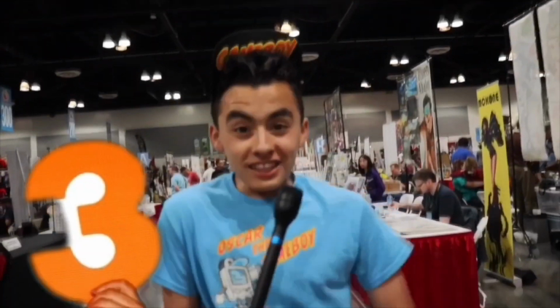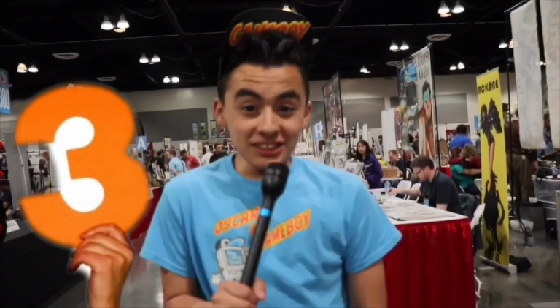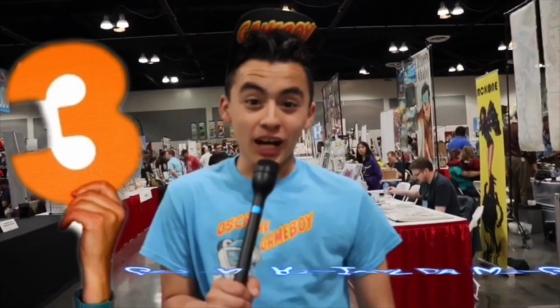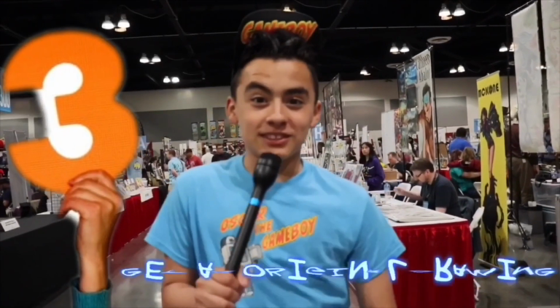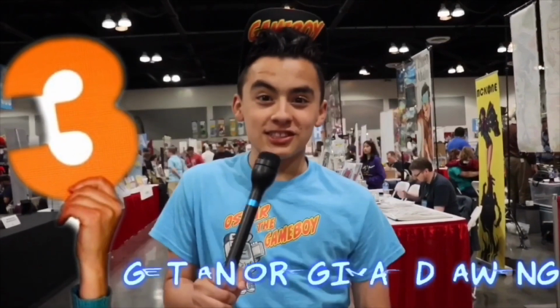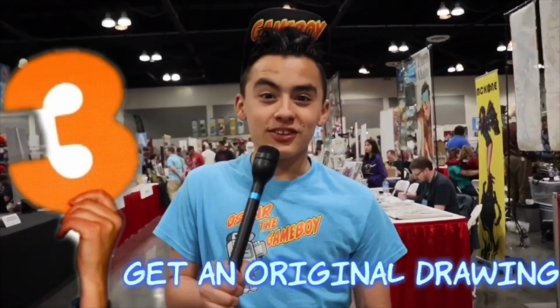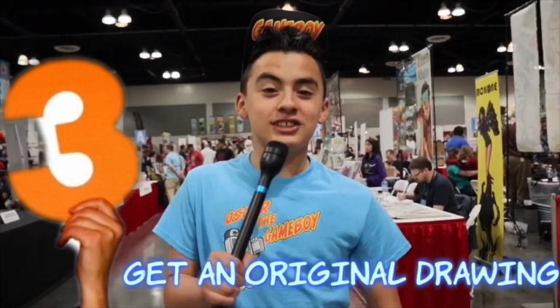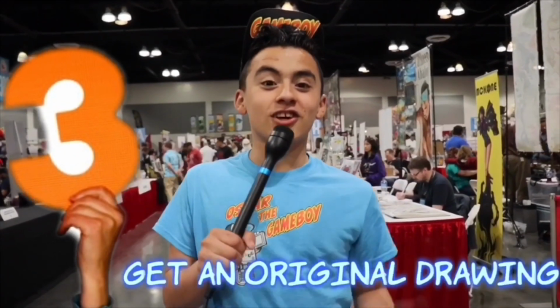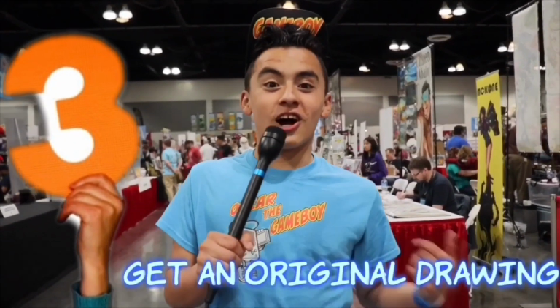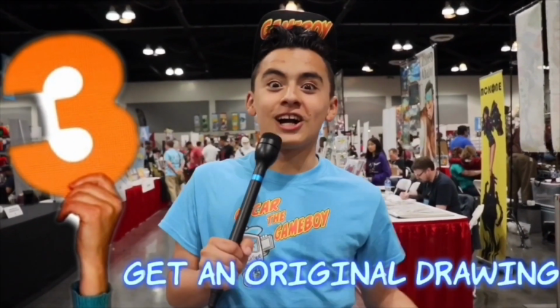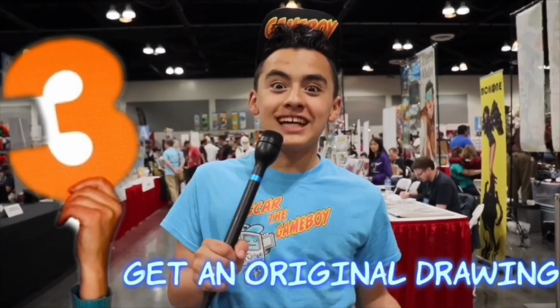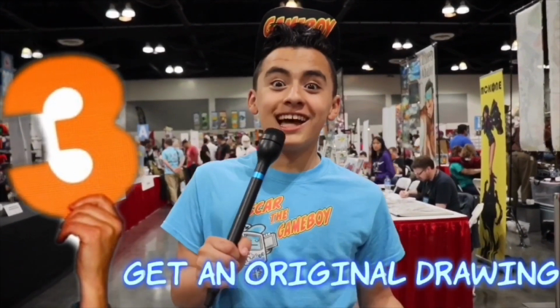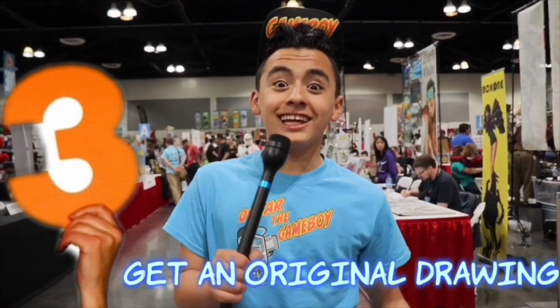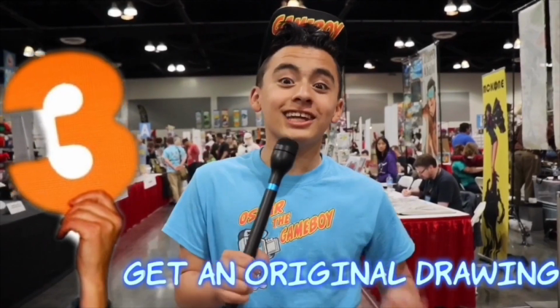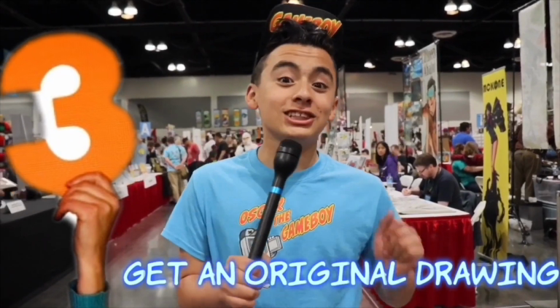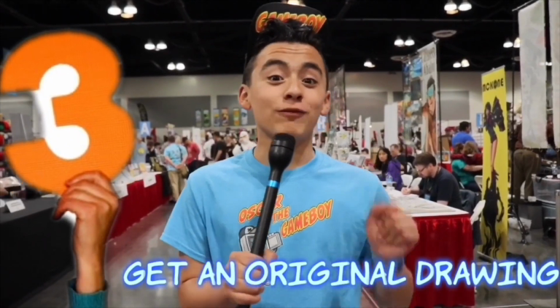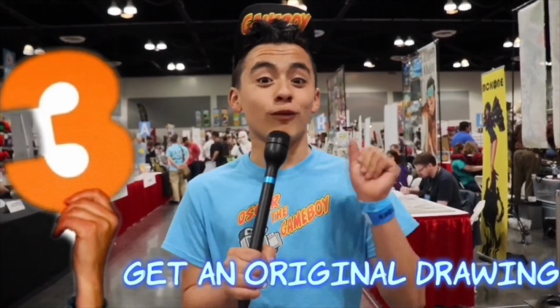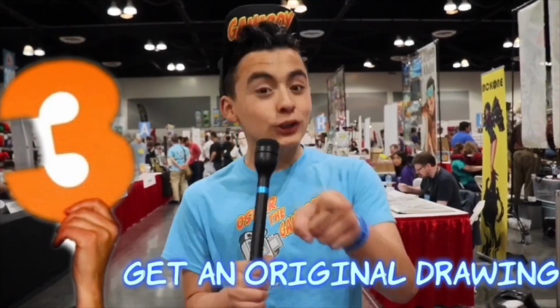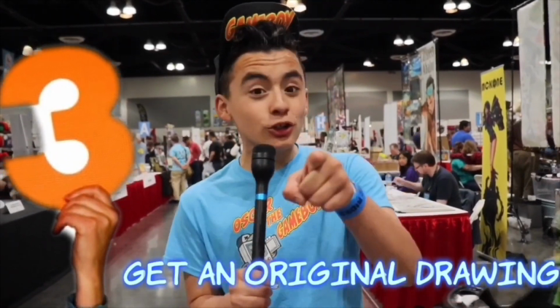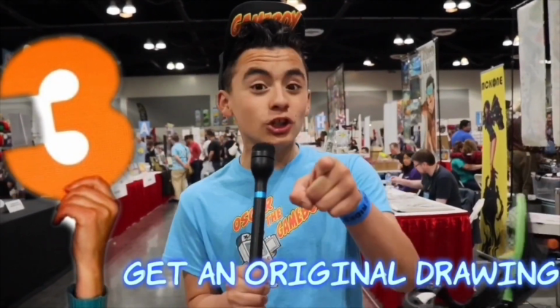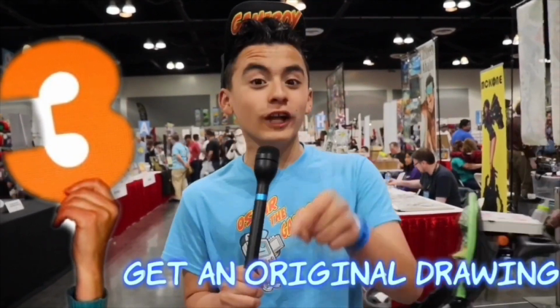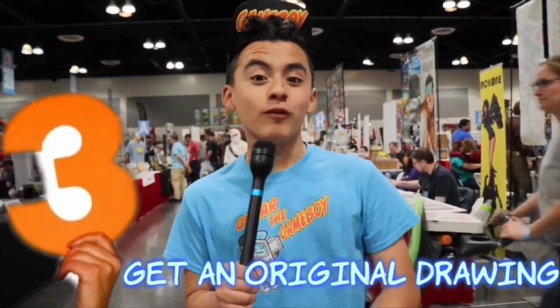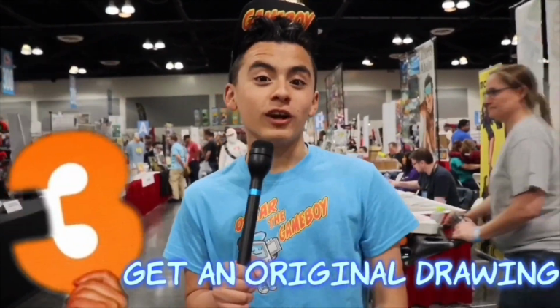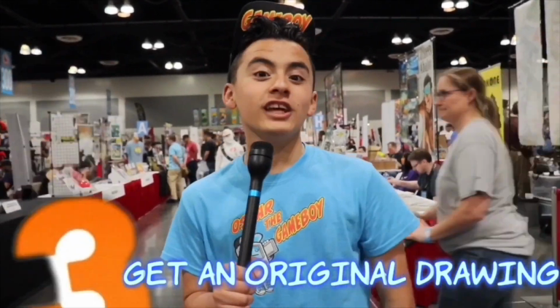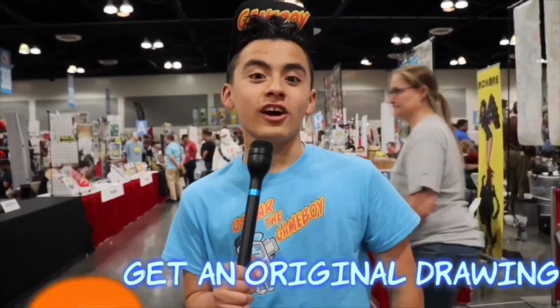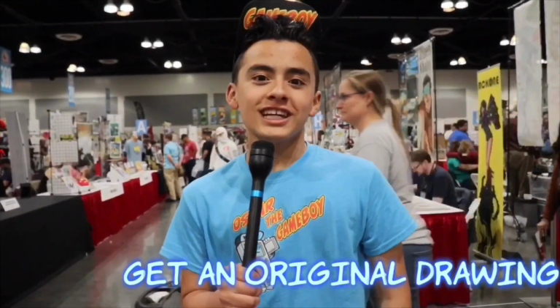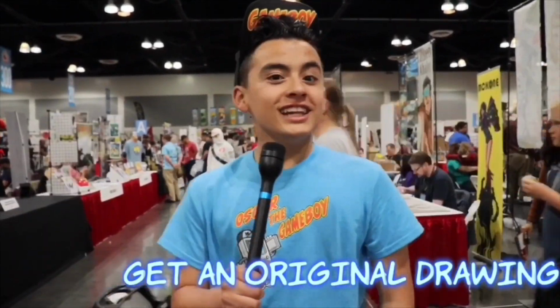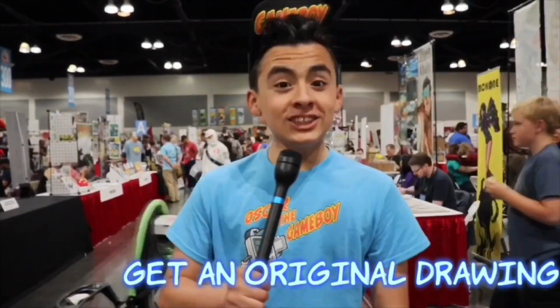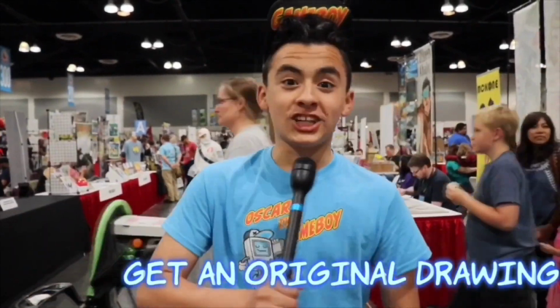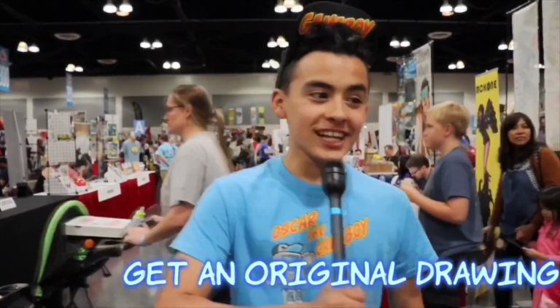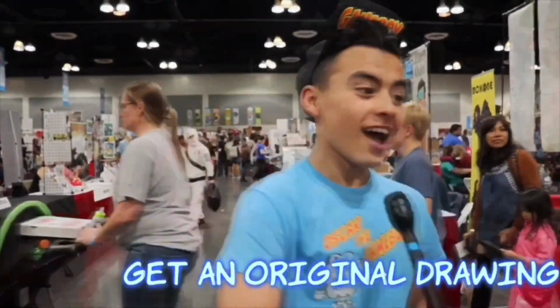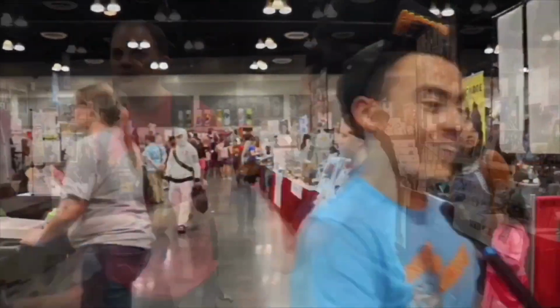Another top thing to do is to go to Artist Alley and get yourself an original drawing from one of the artists. Let's check it out.